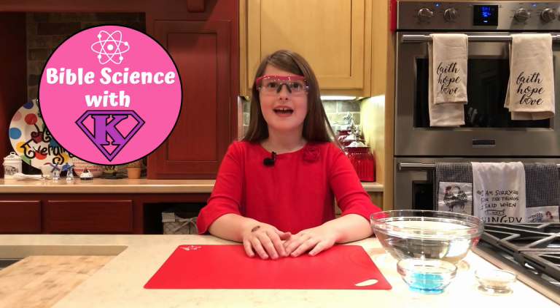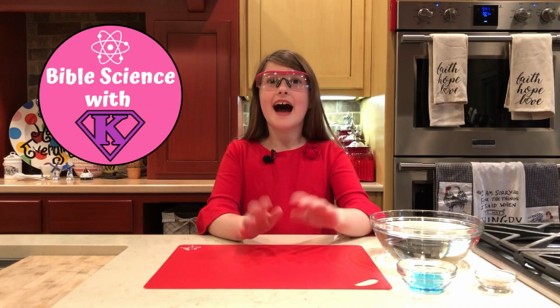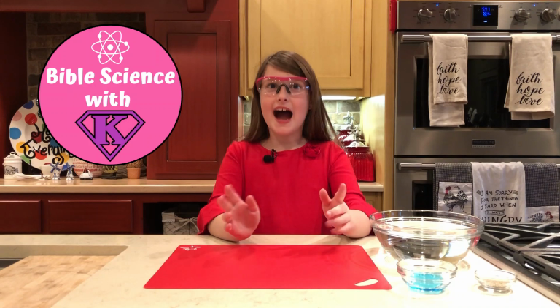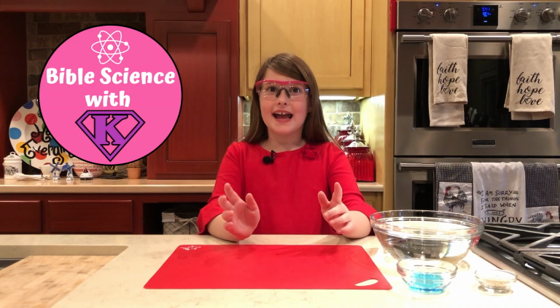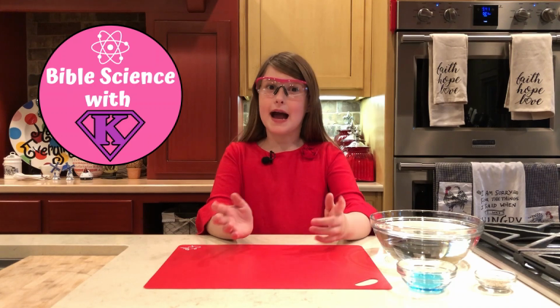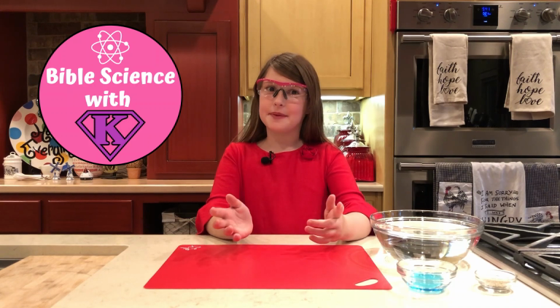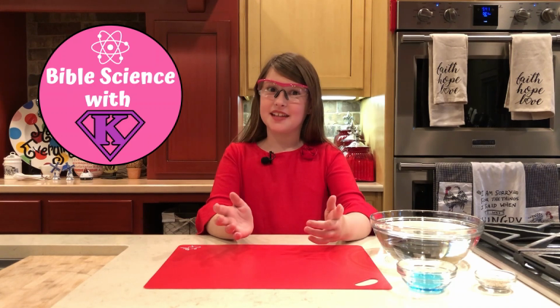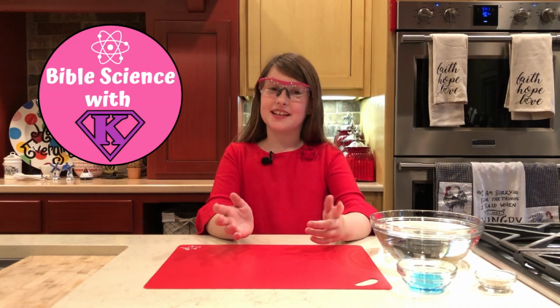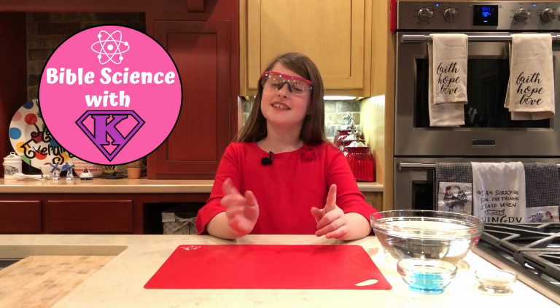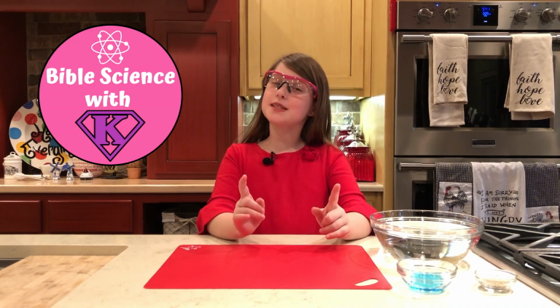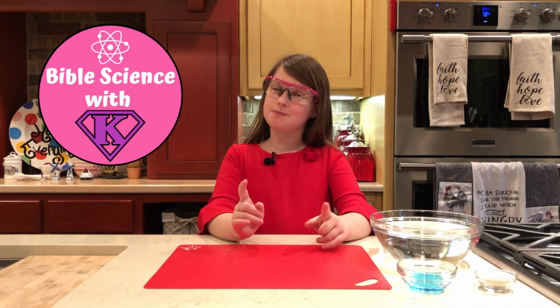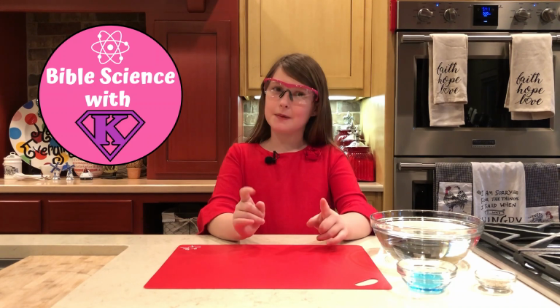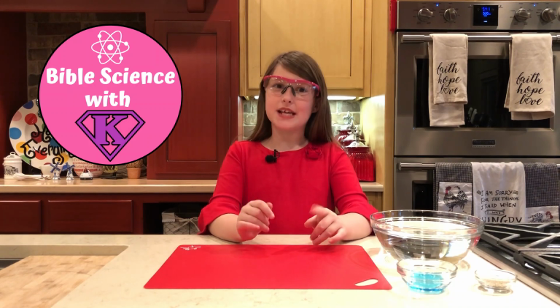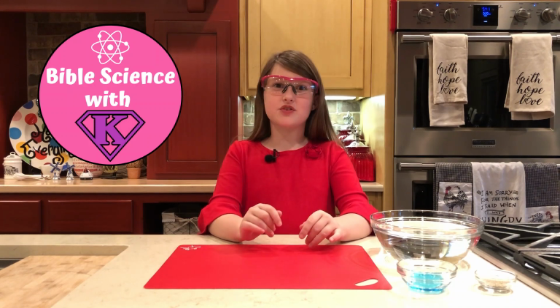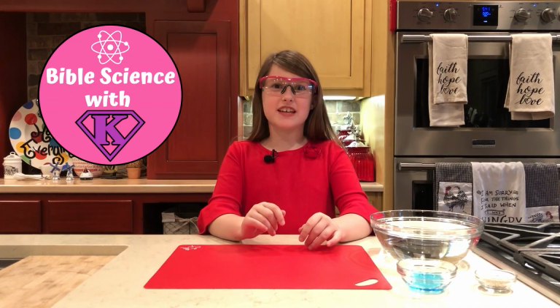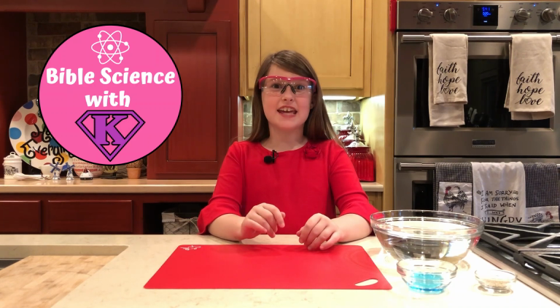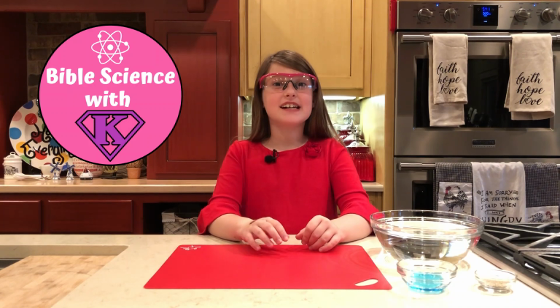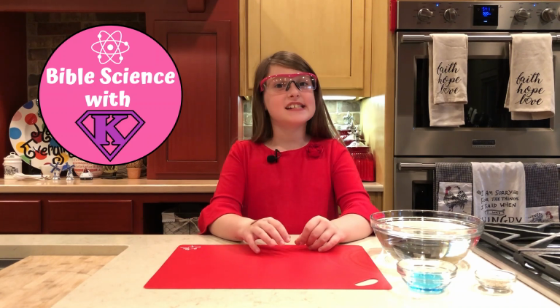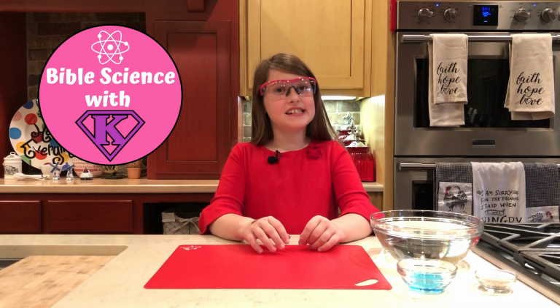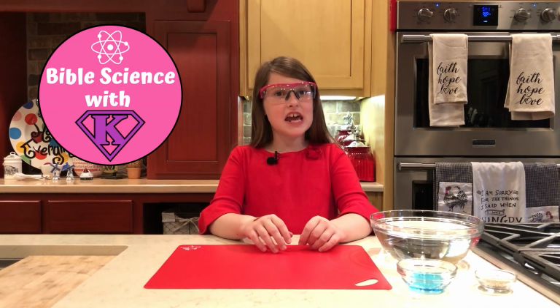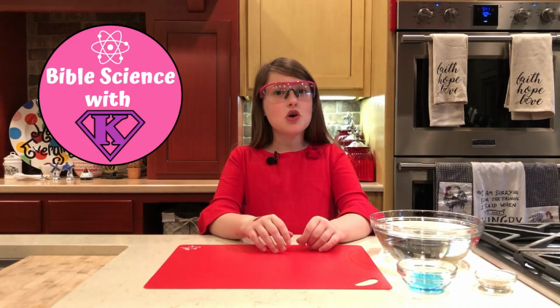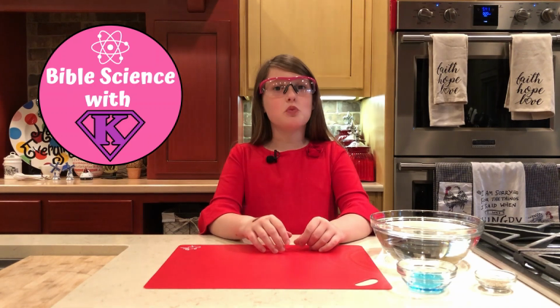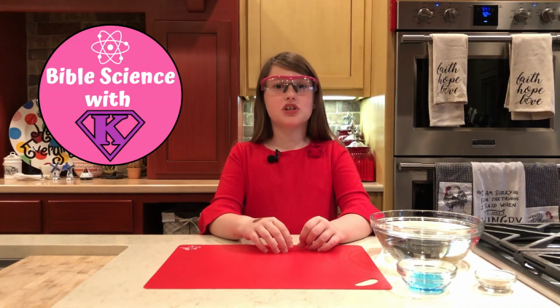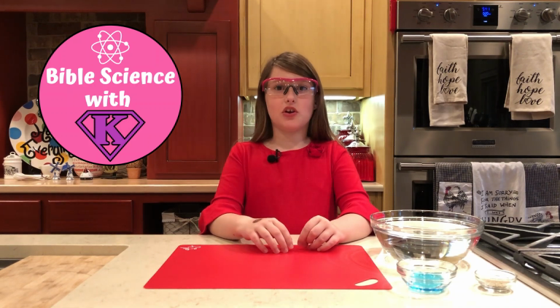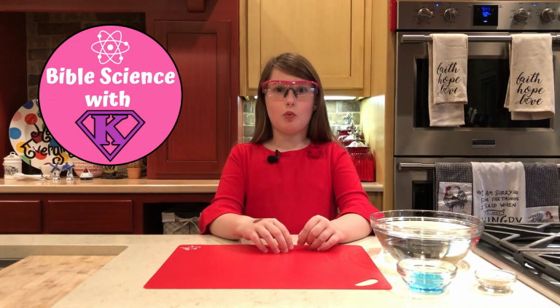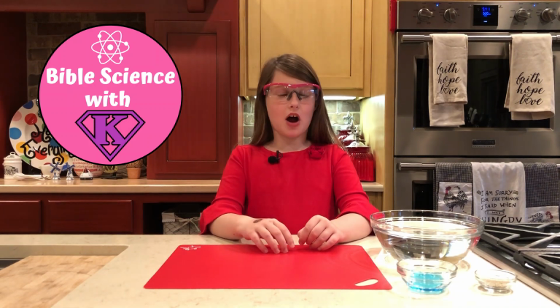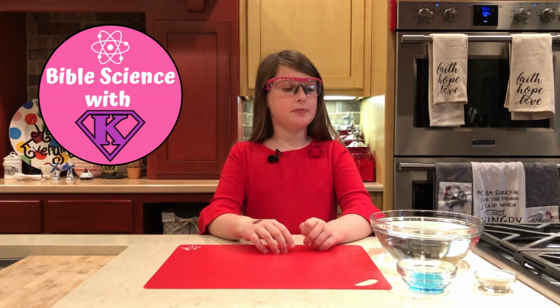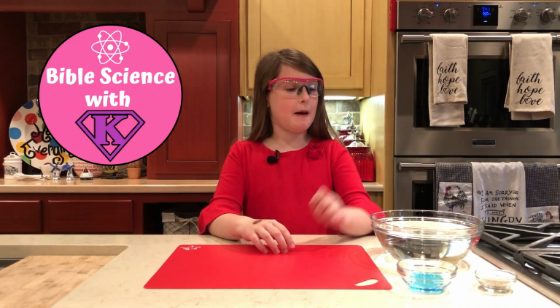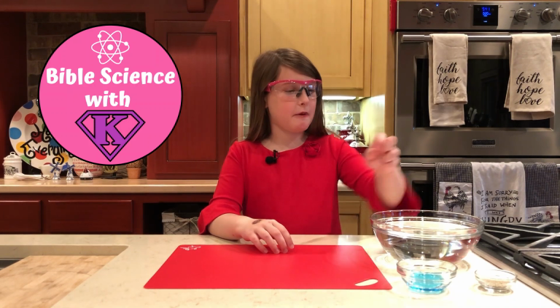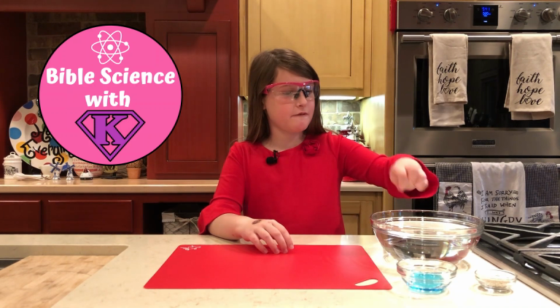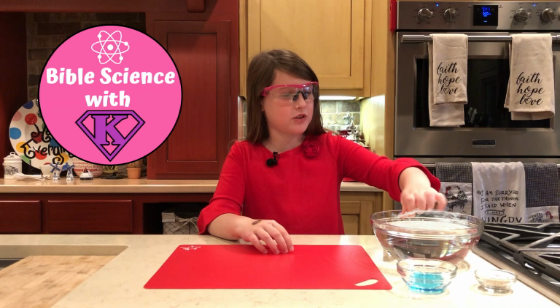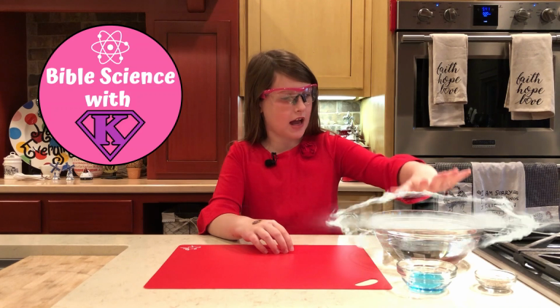Hi, I'm Katelyn and this is BattleSounds with K. Today we're going to watch pepper fly.